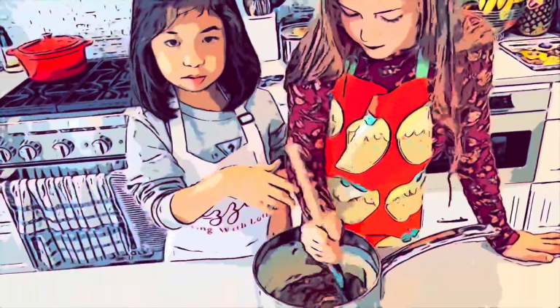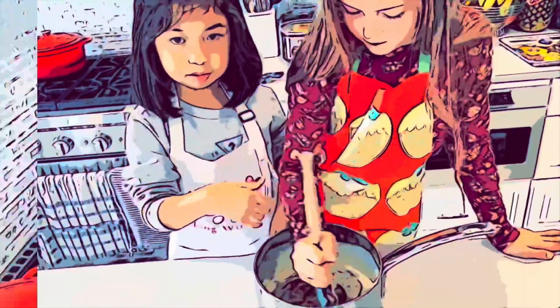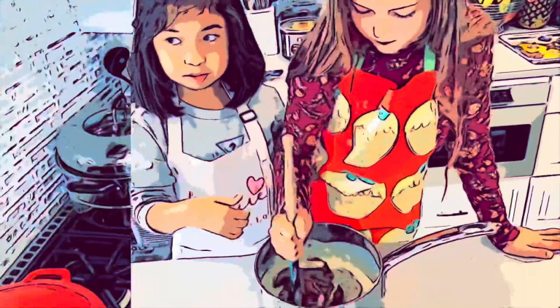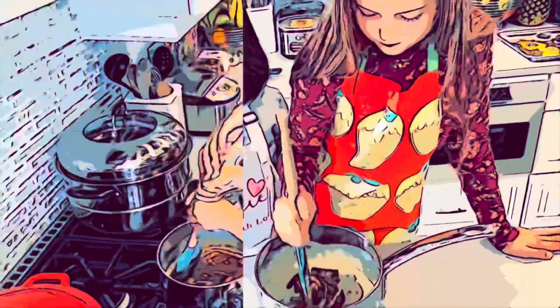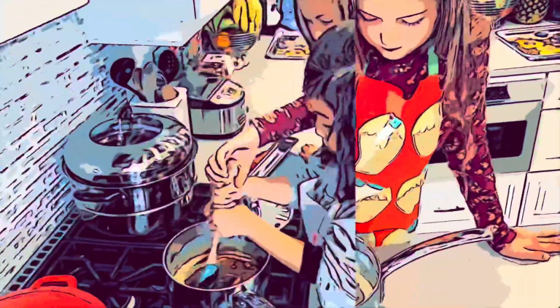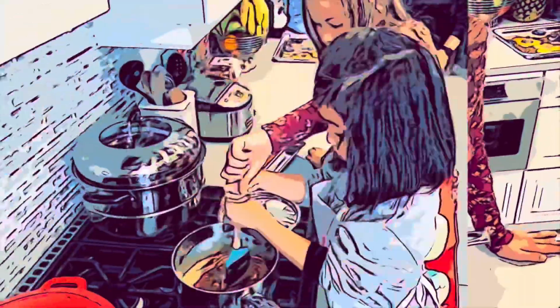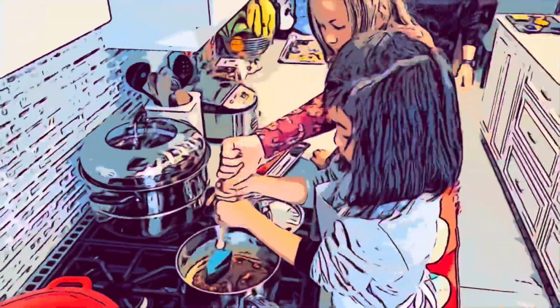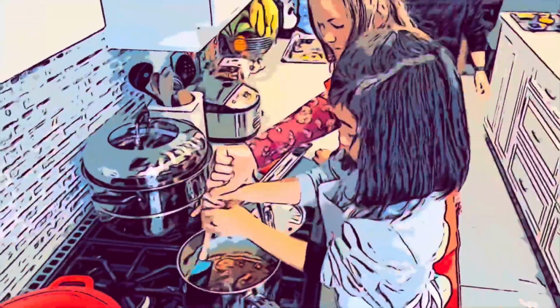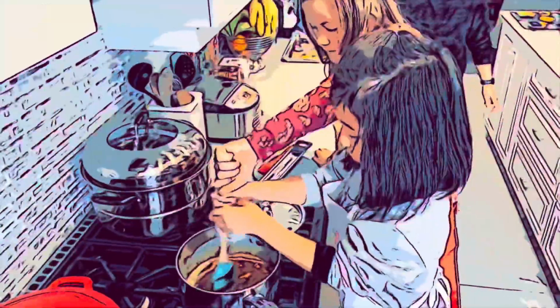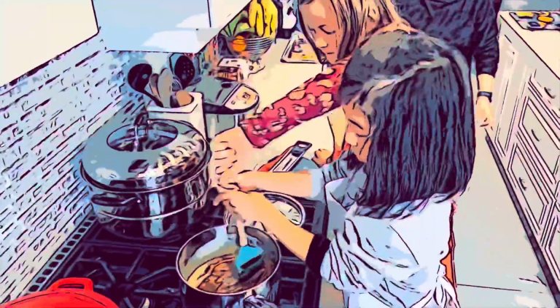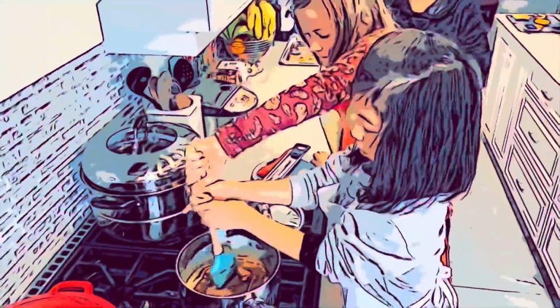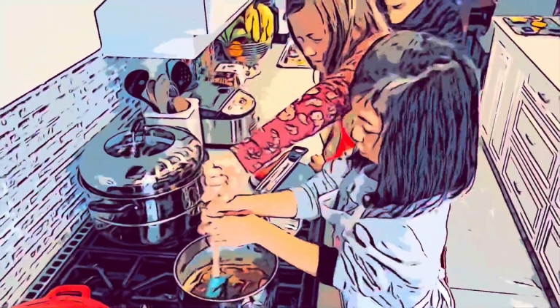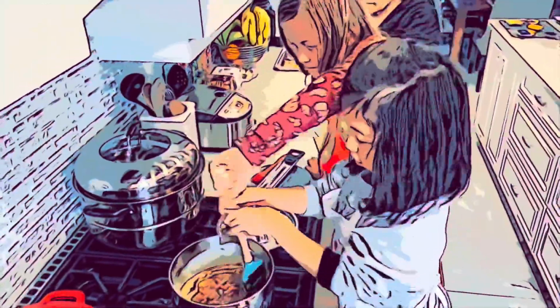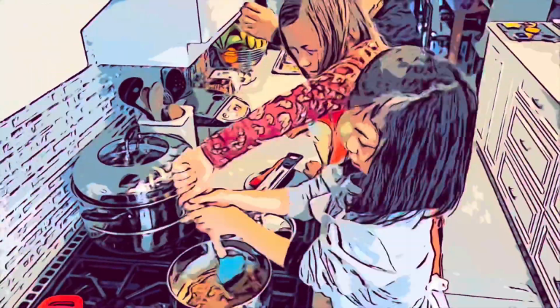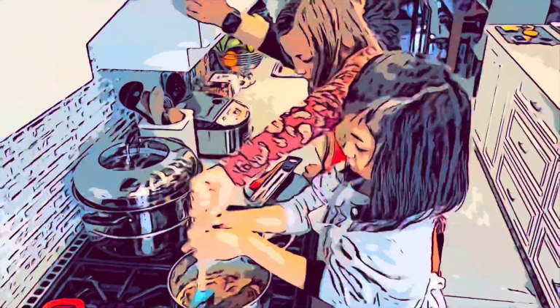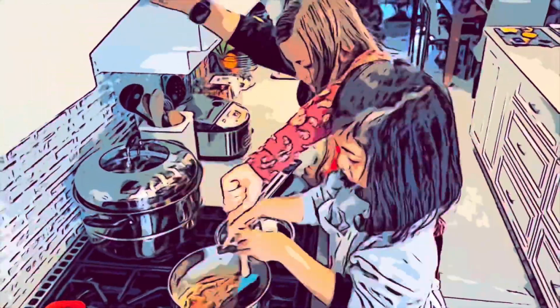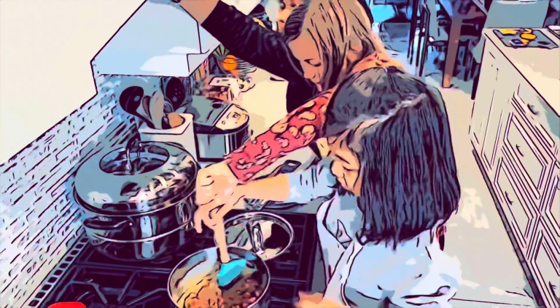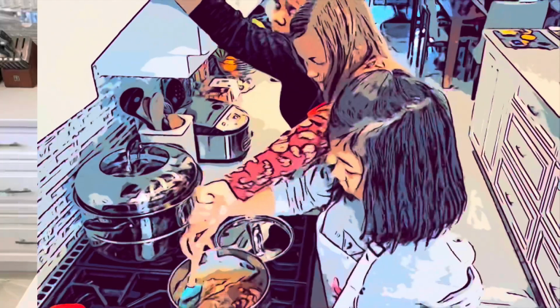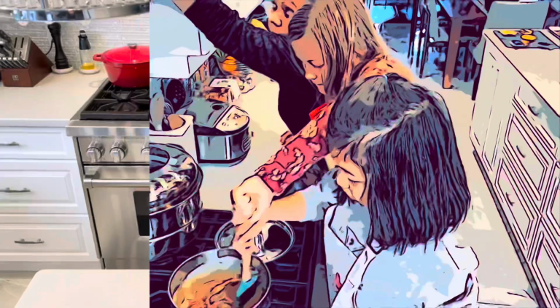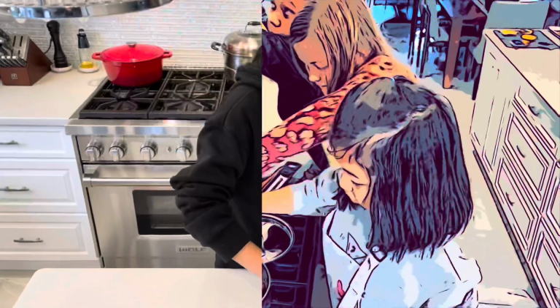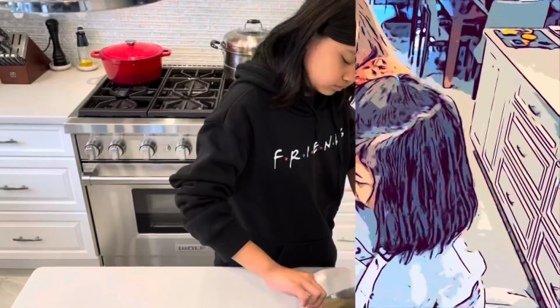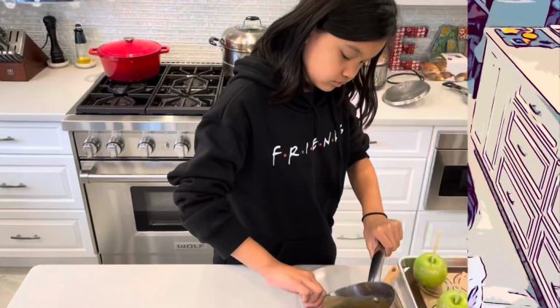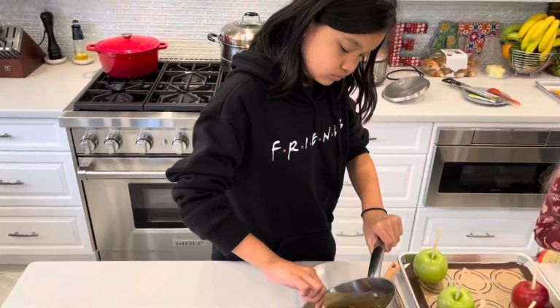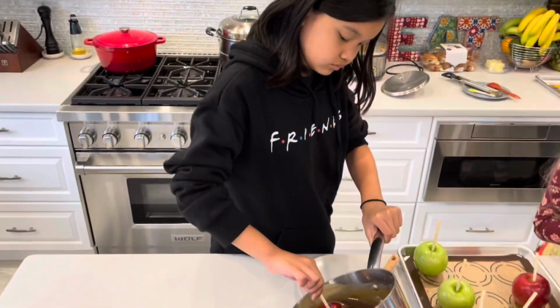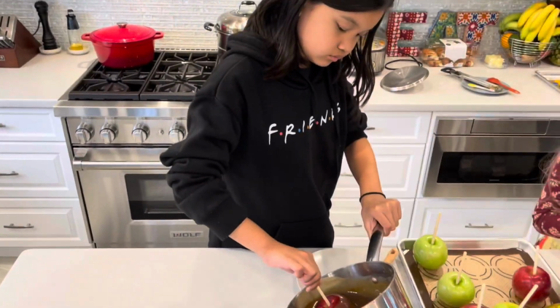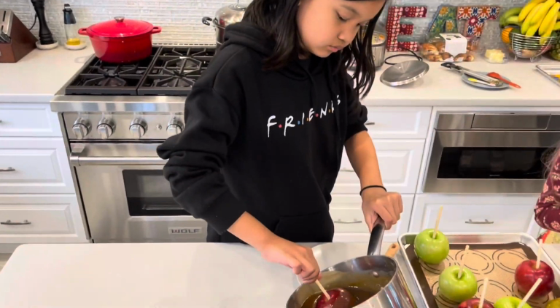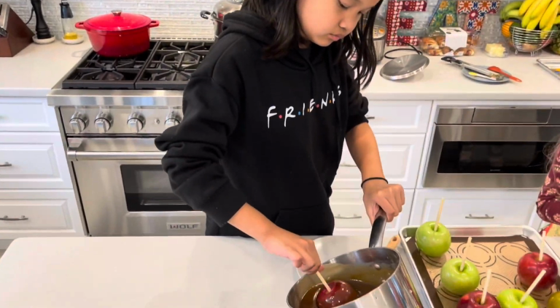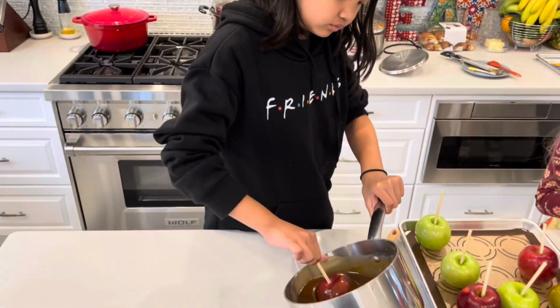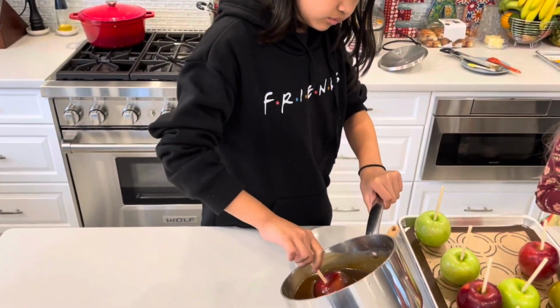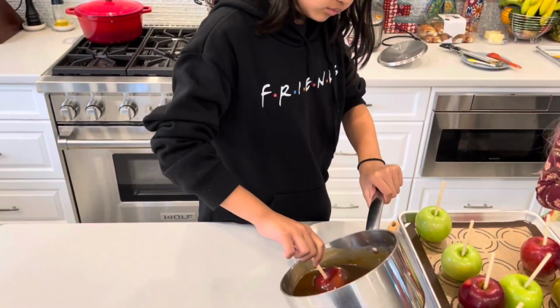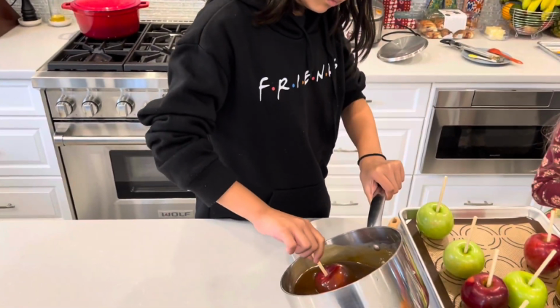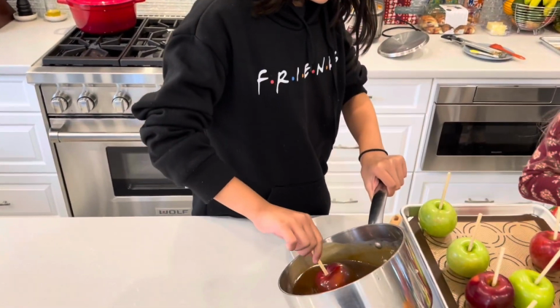Today's vlog, we will show you how to make caramel apples. Let's start.